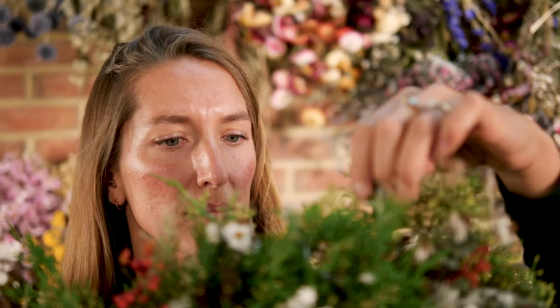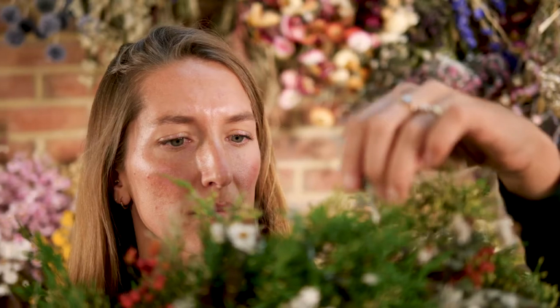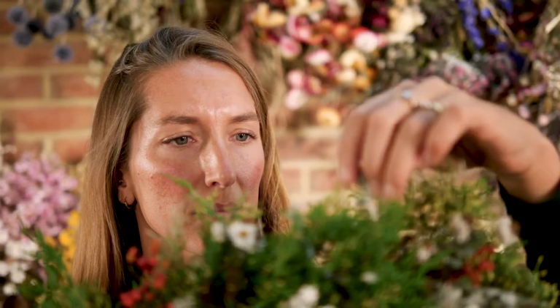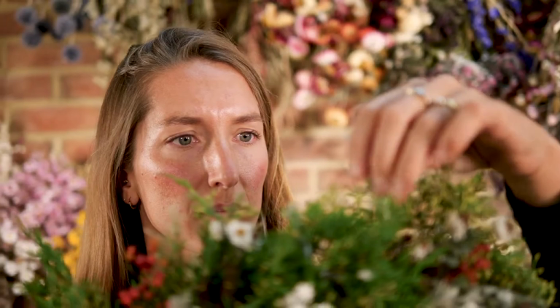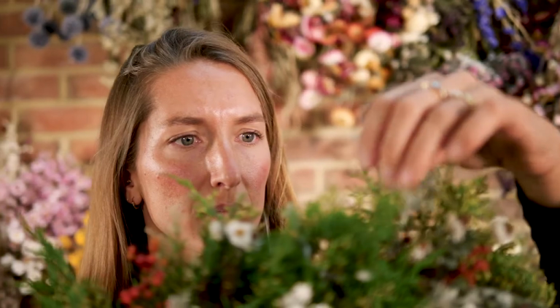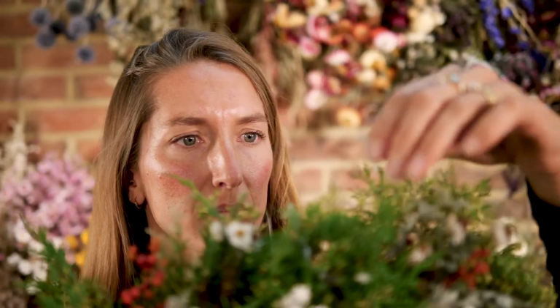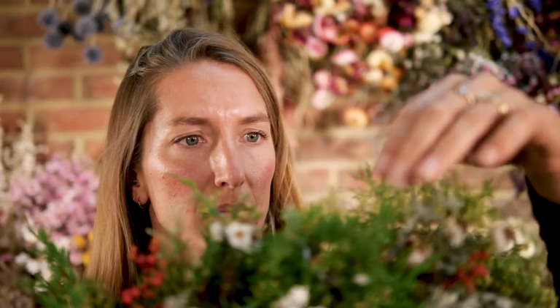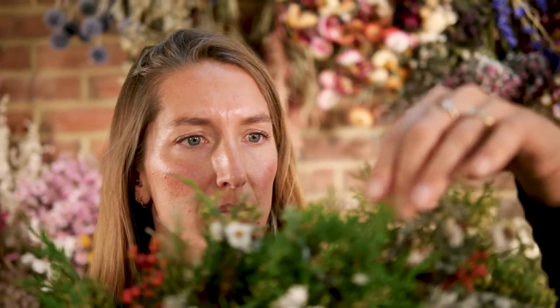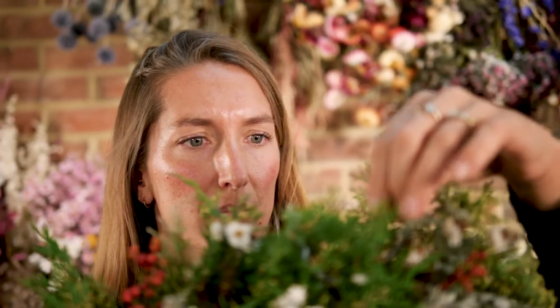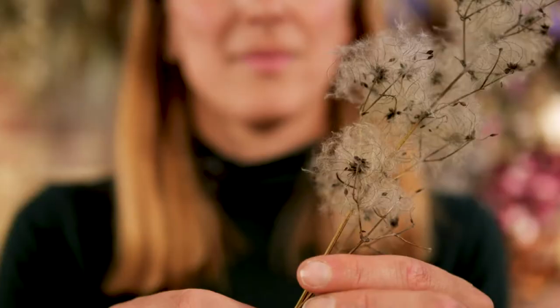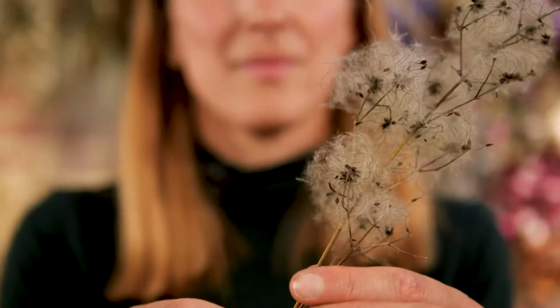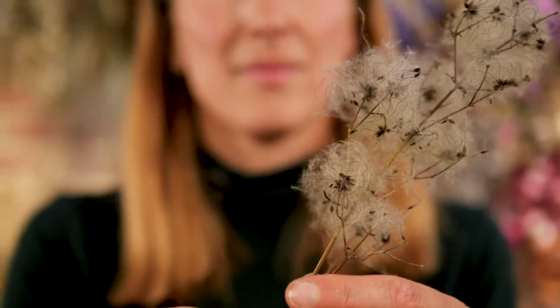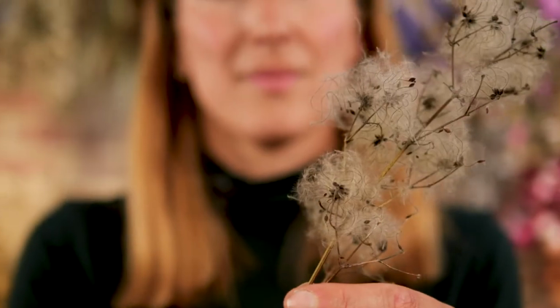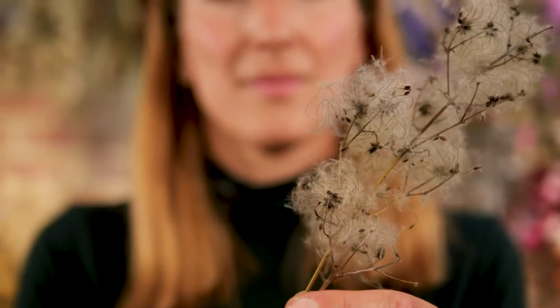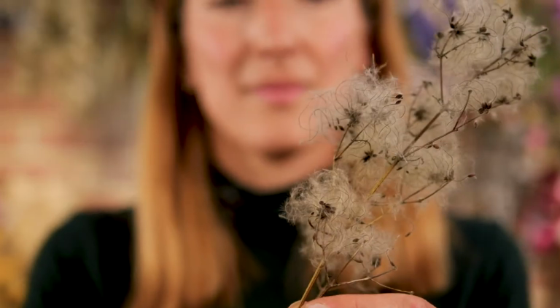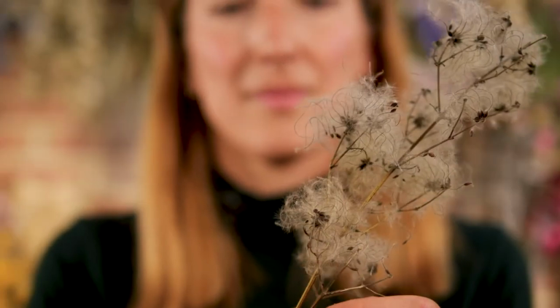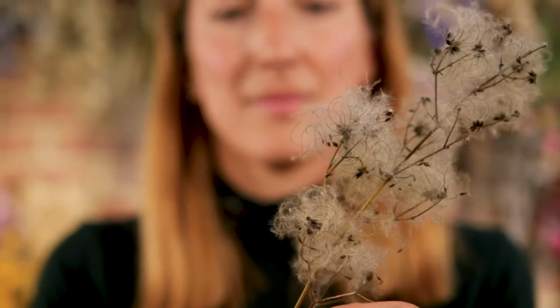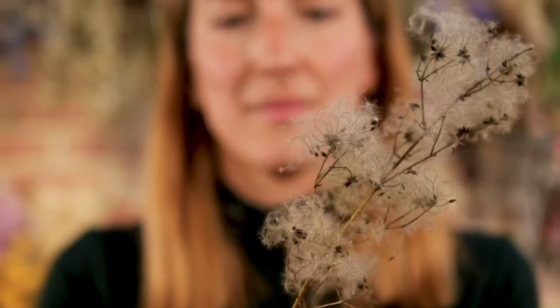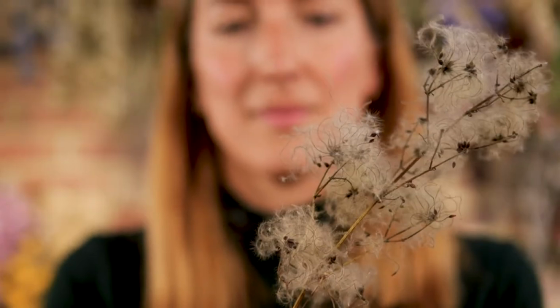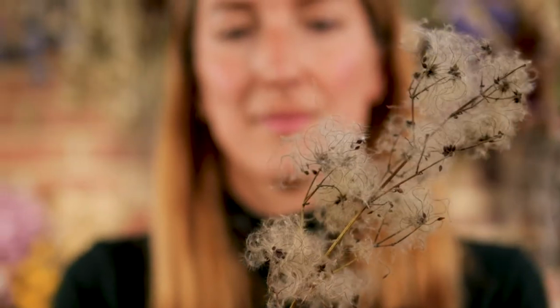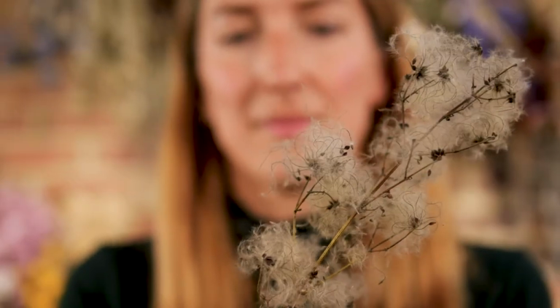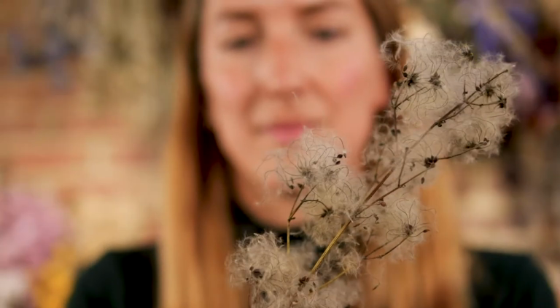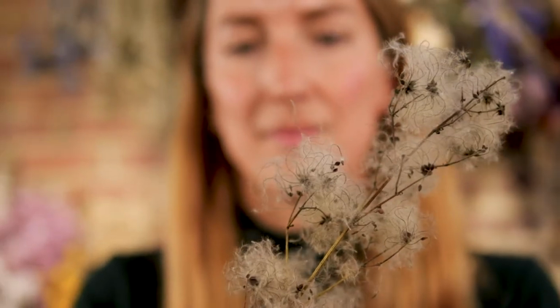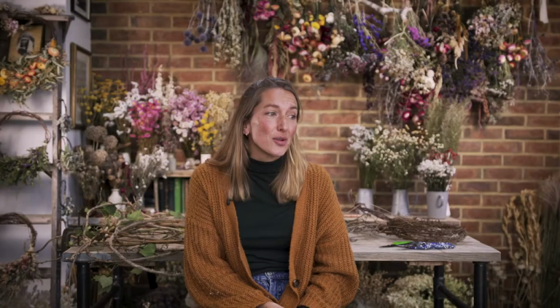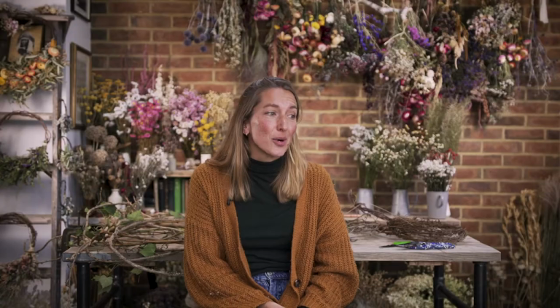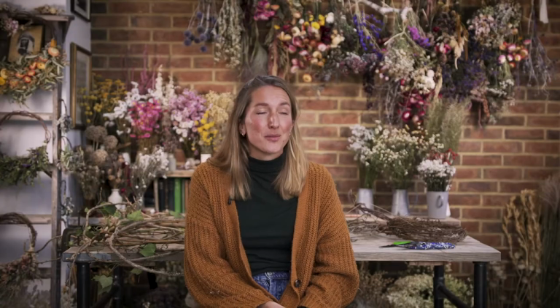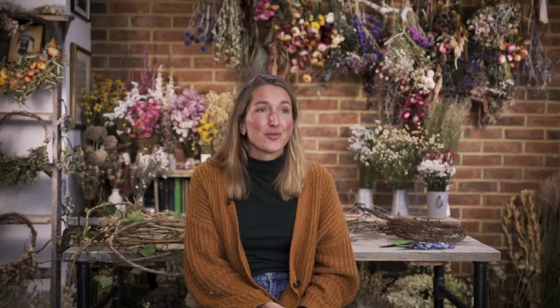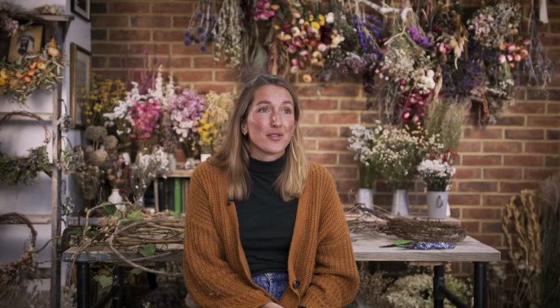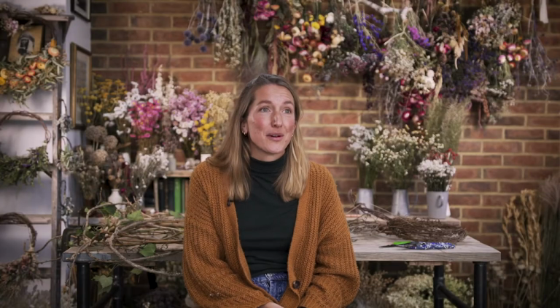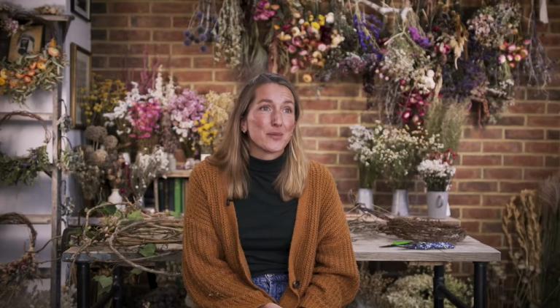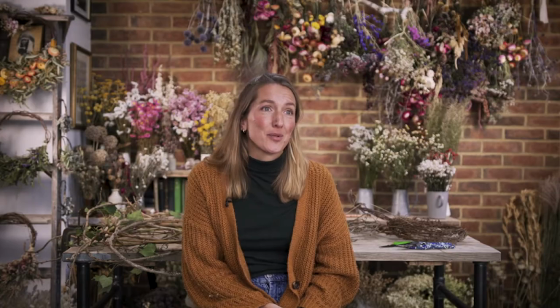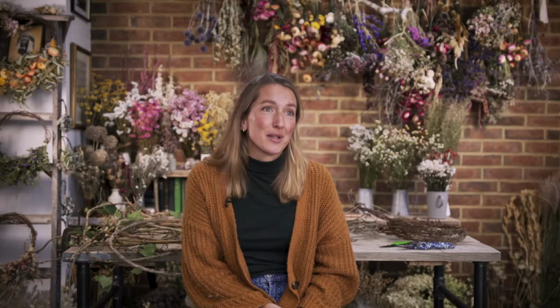I'm Bex Partridge from Botanical Tales. I'm an artist who works with dried flowers predominantly.